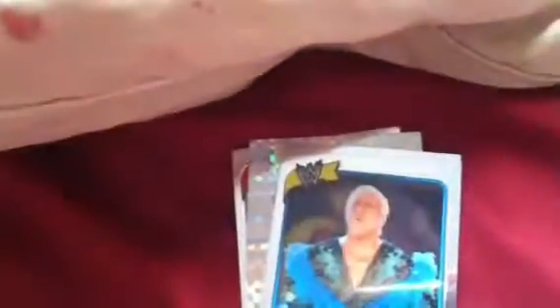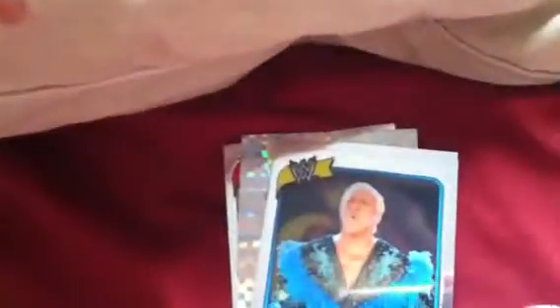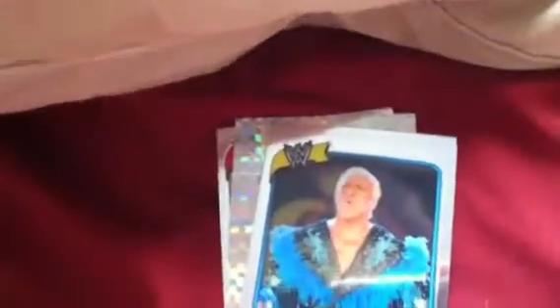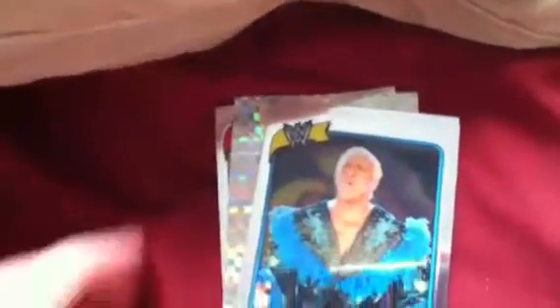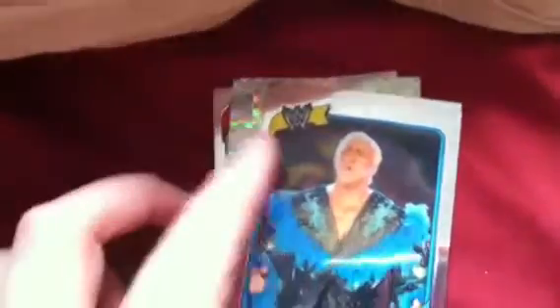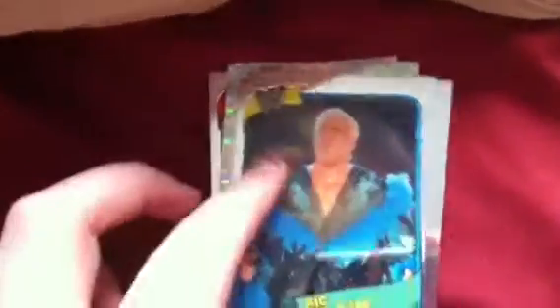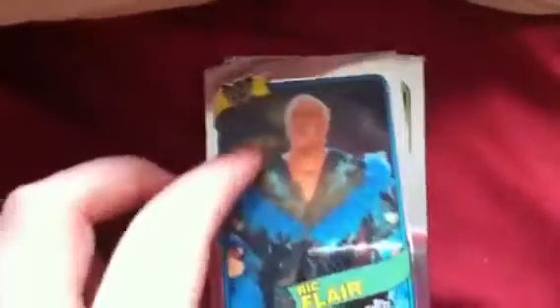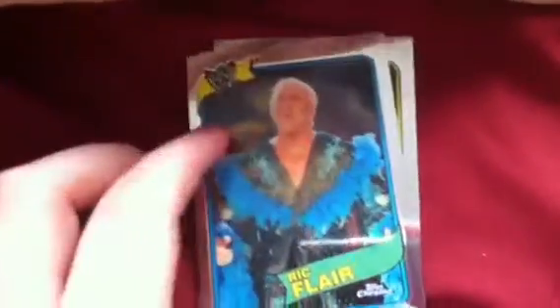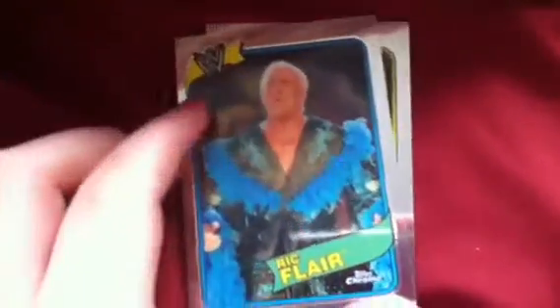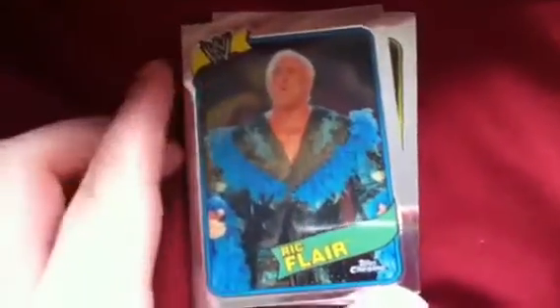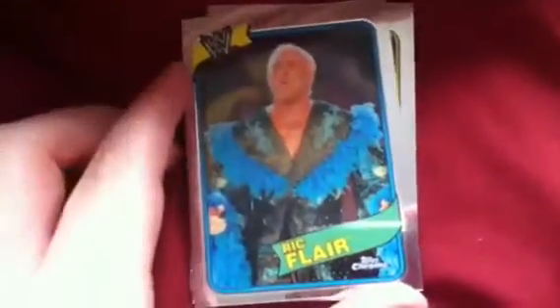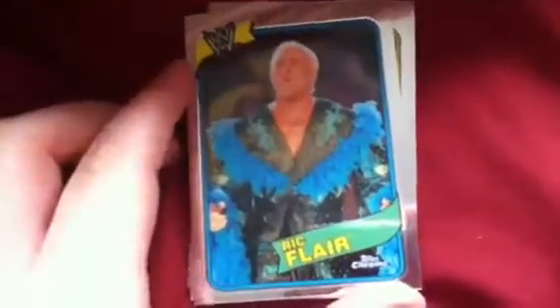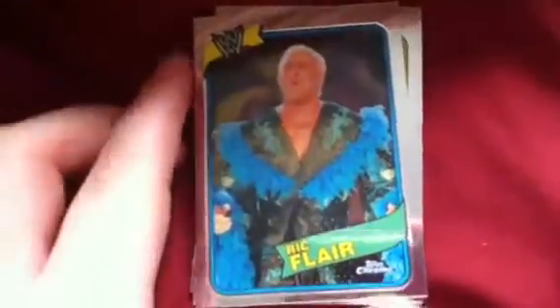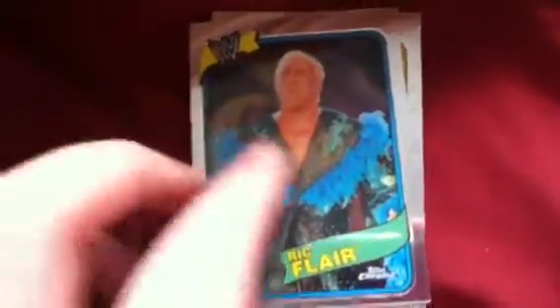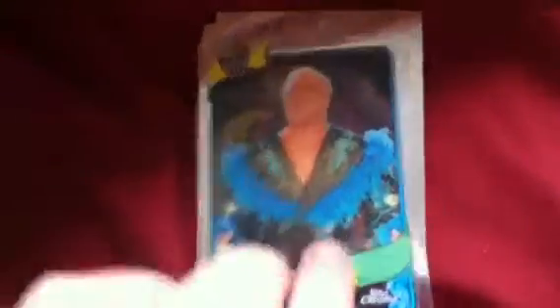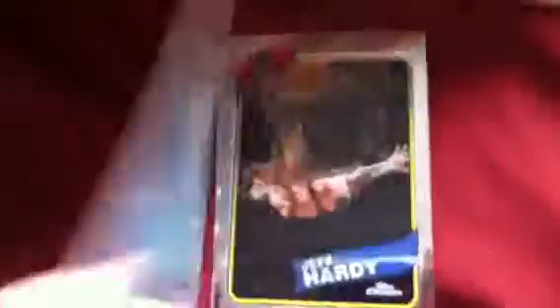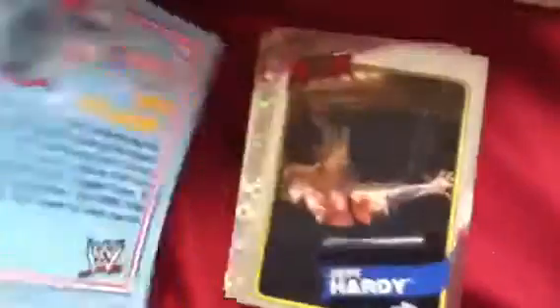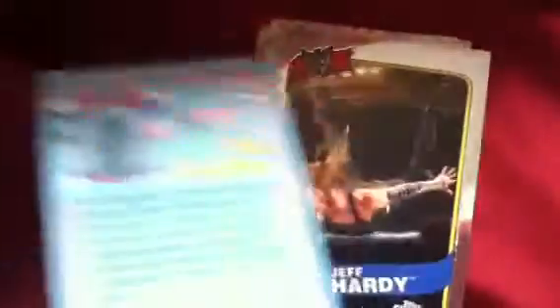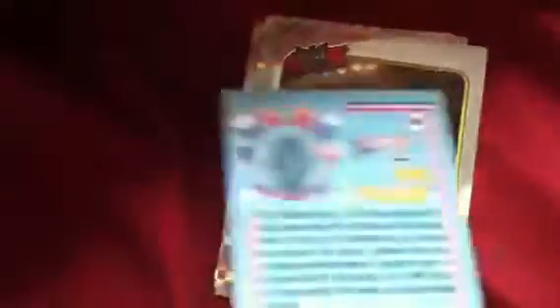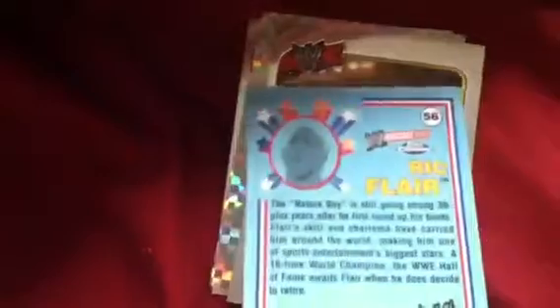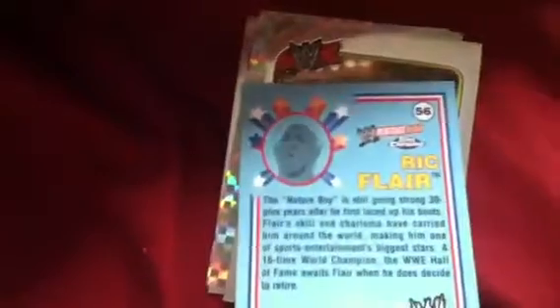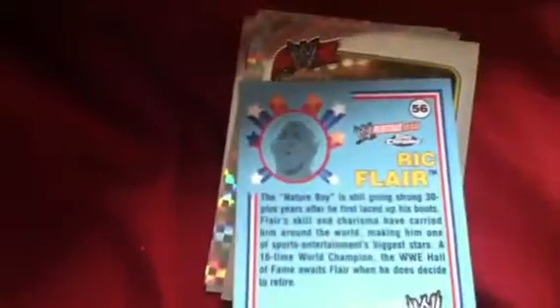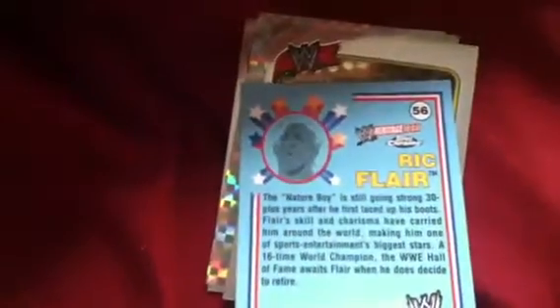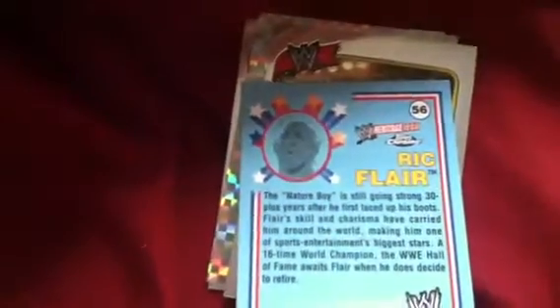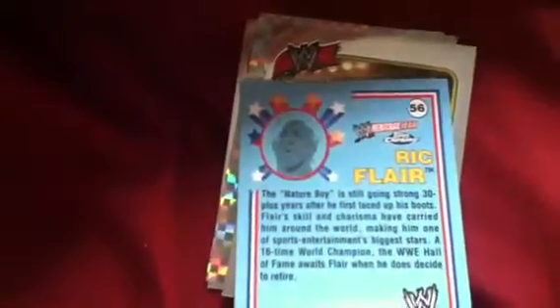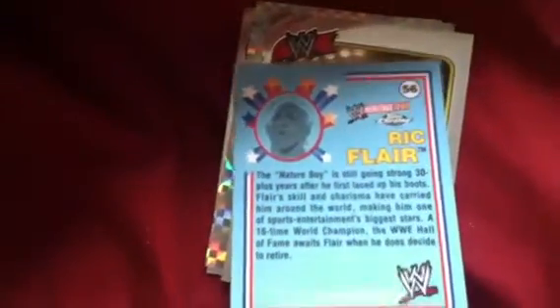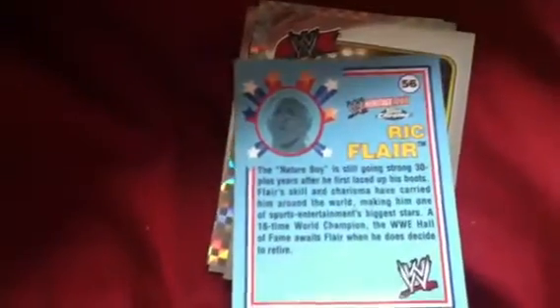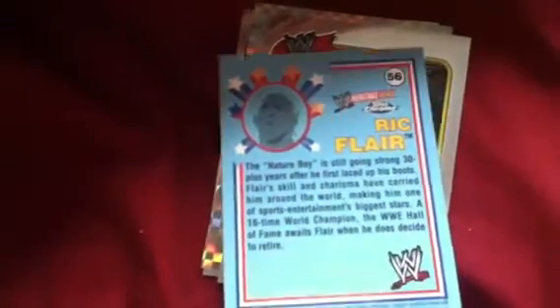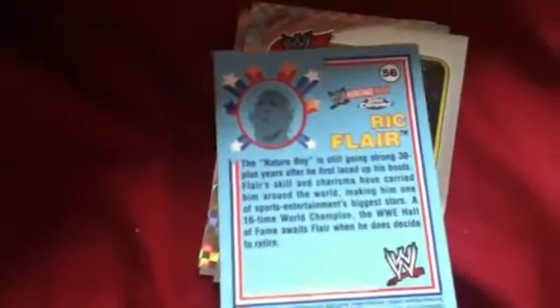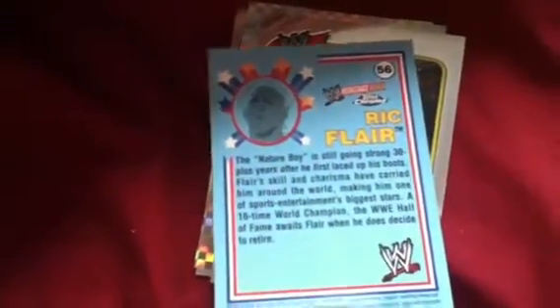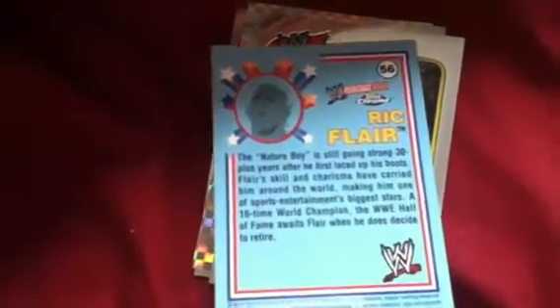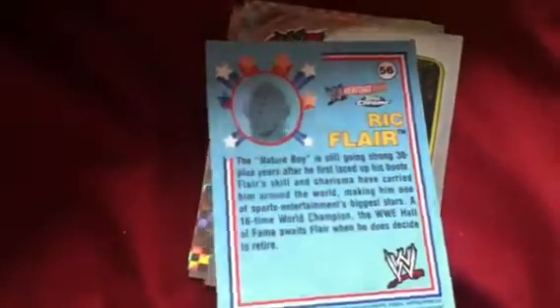Number 4: Ric Flair. Number 56, Heritage 3 Chrome.